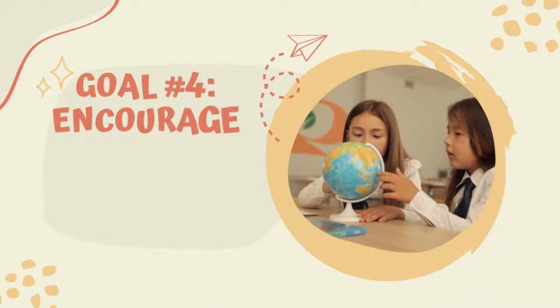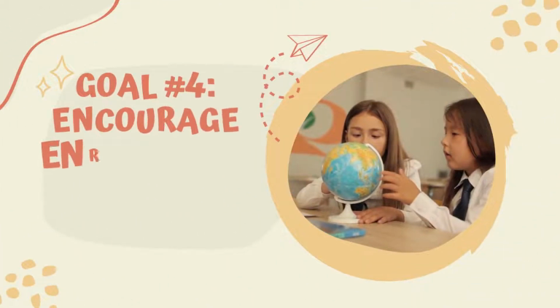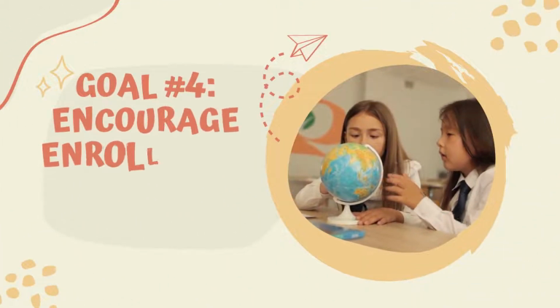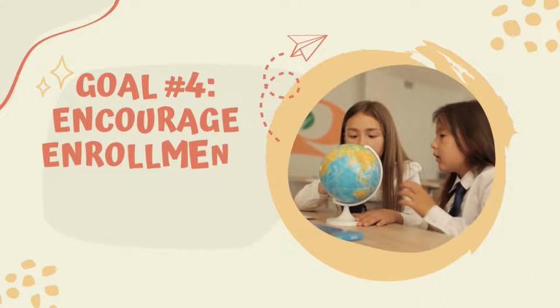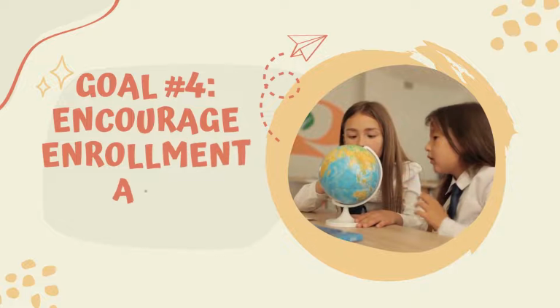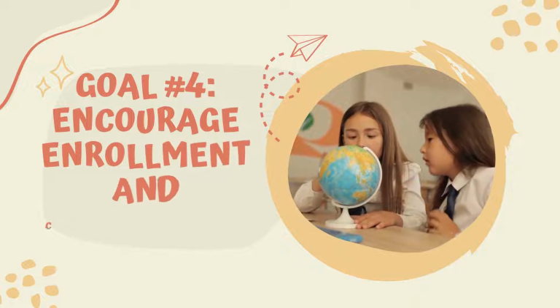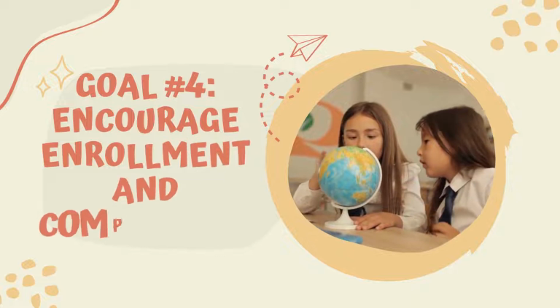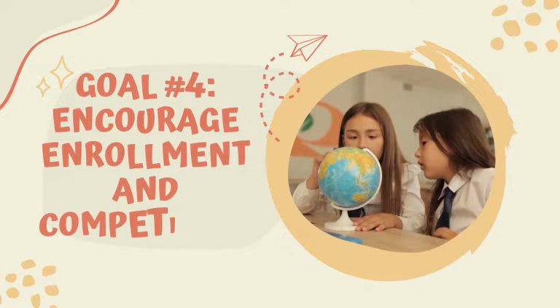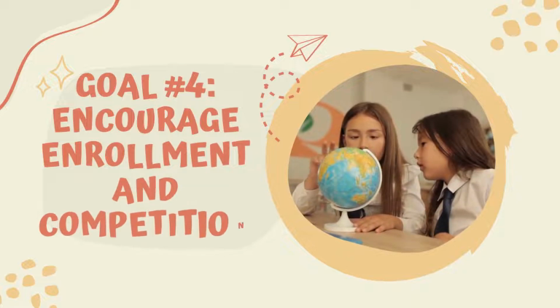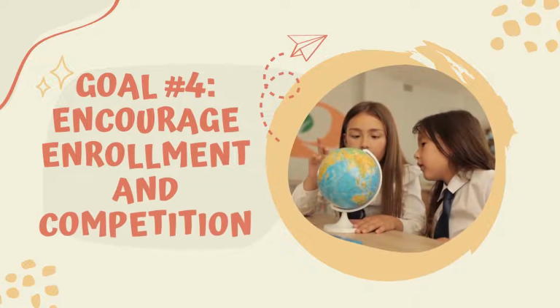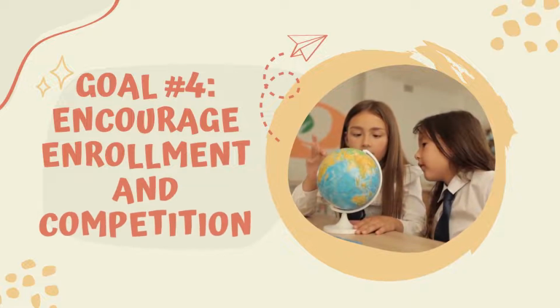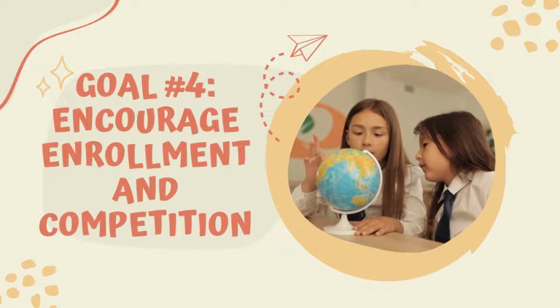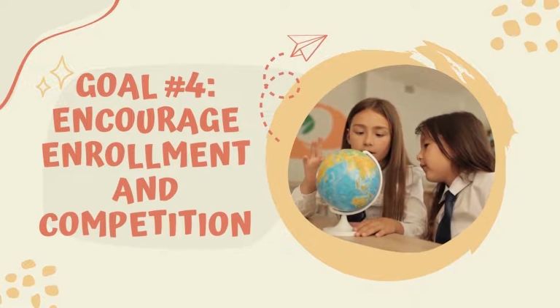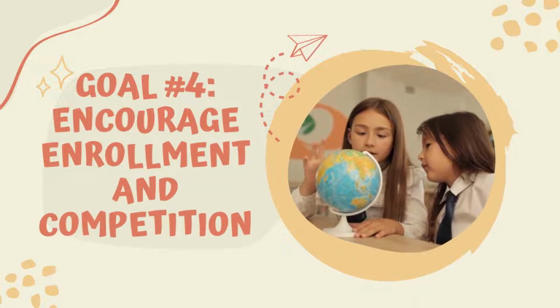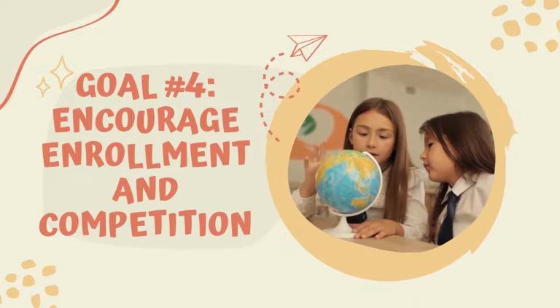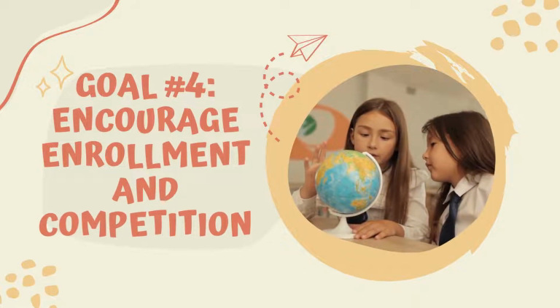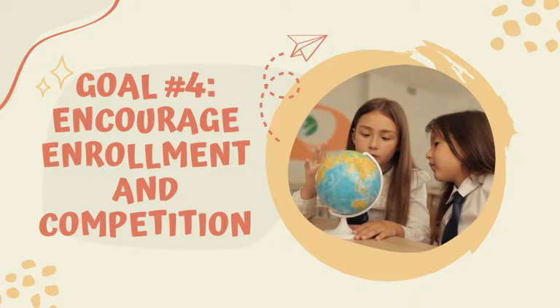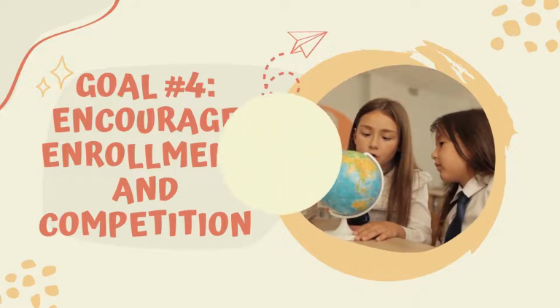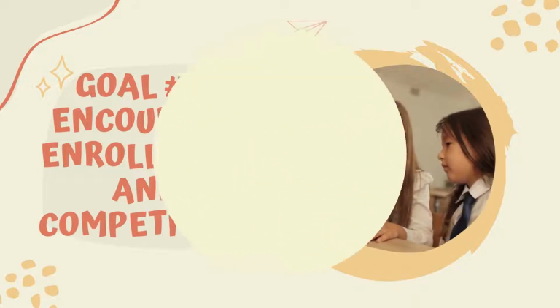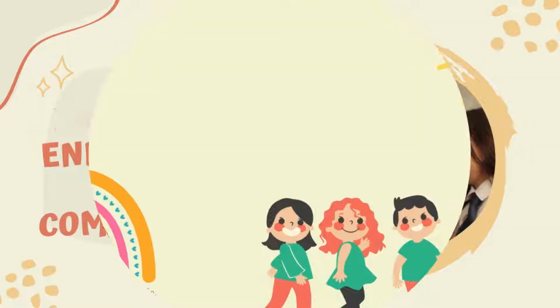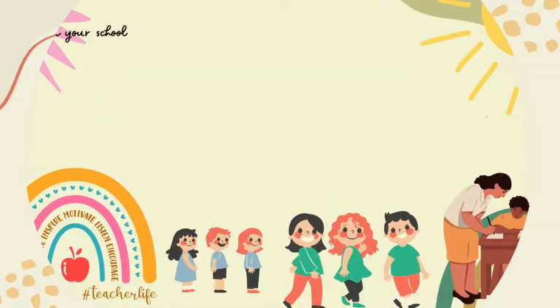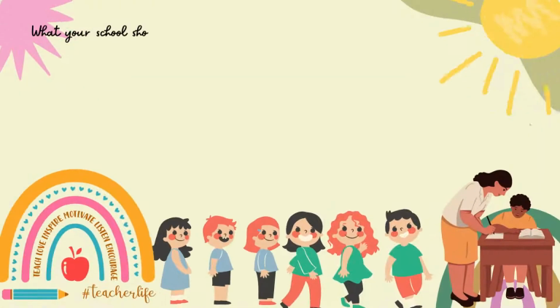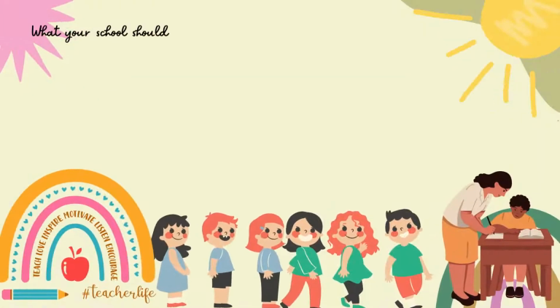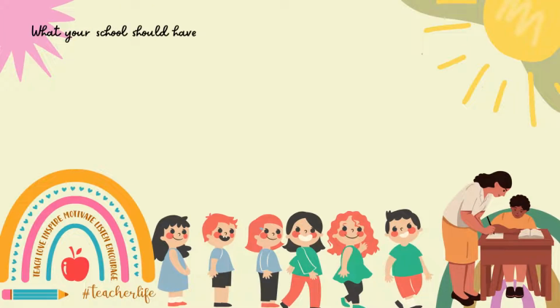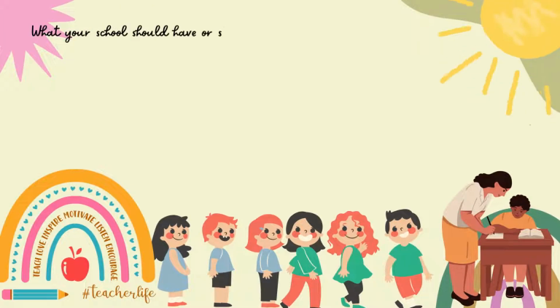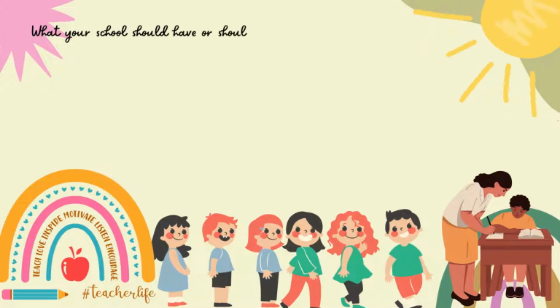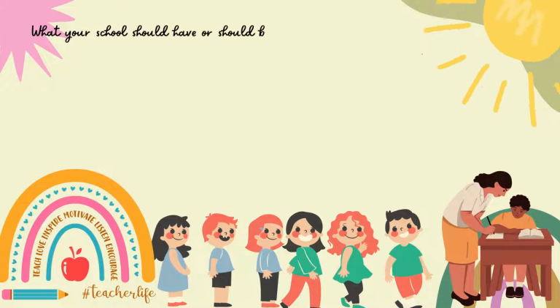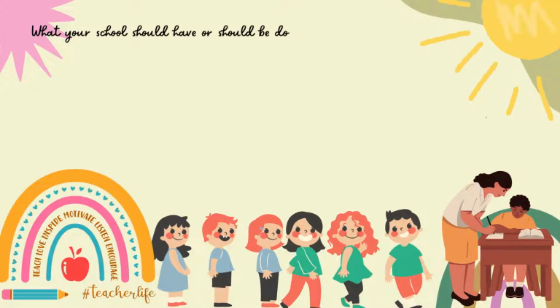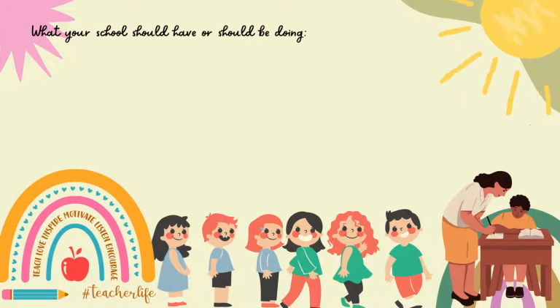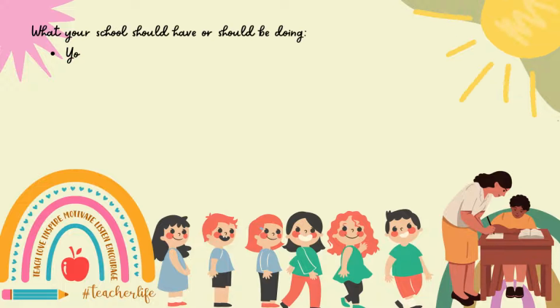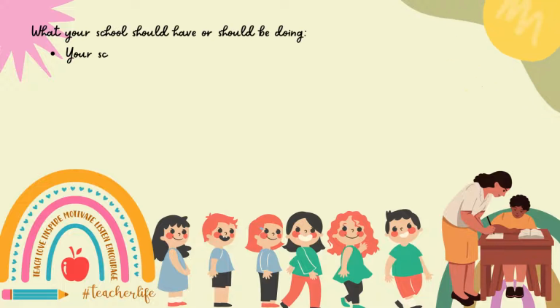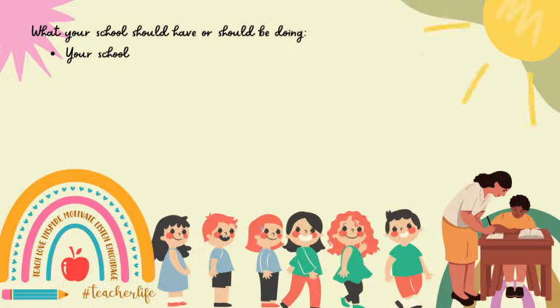Goal 4: Encourage enrollment and completion. What your school should have or should be doing.